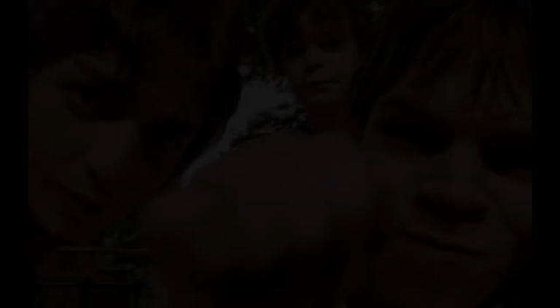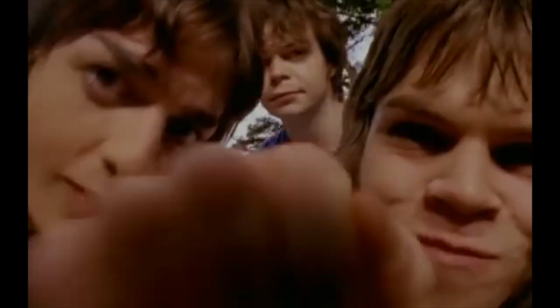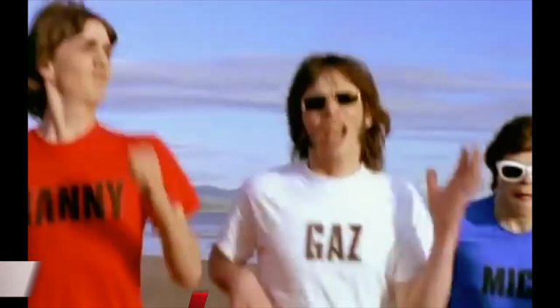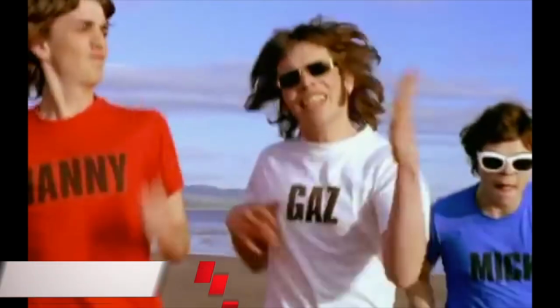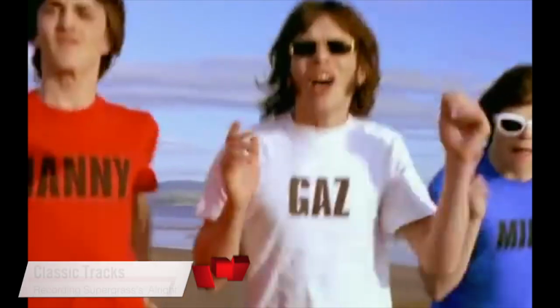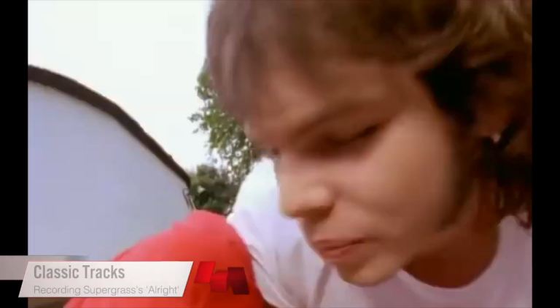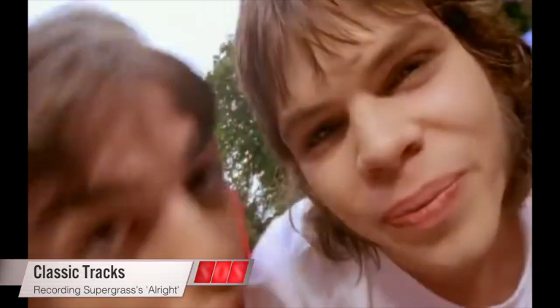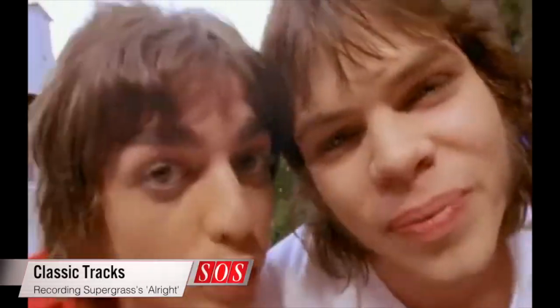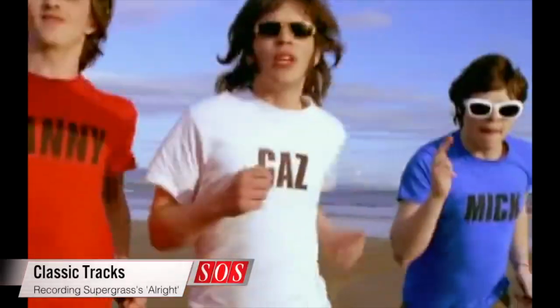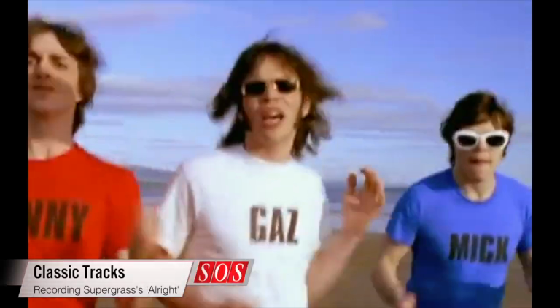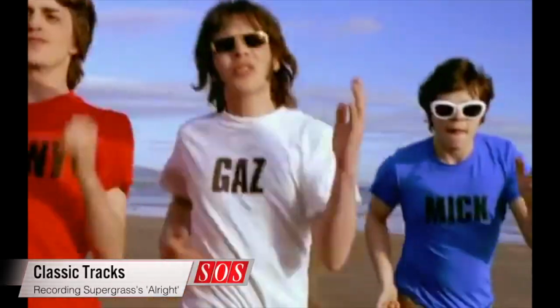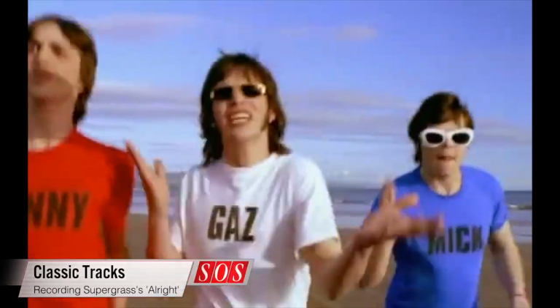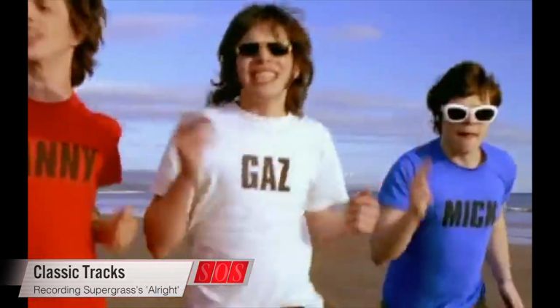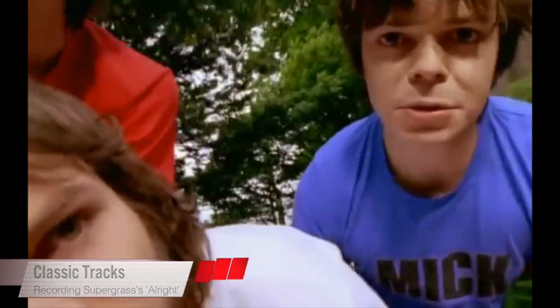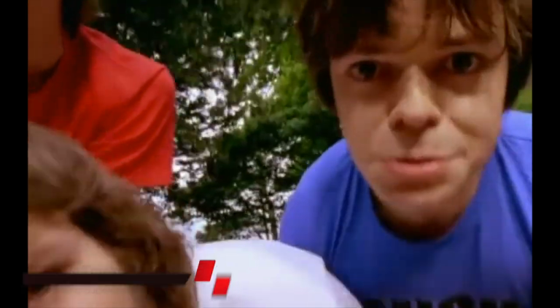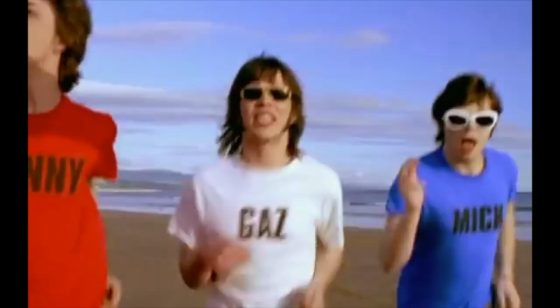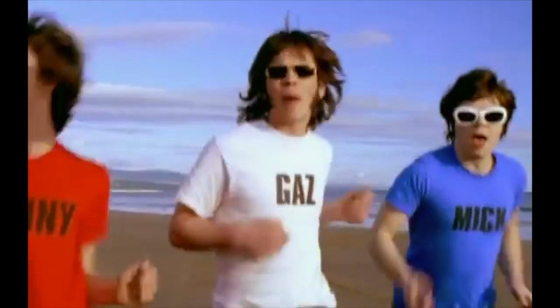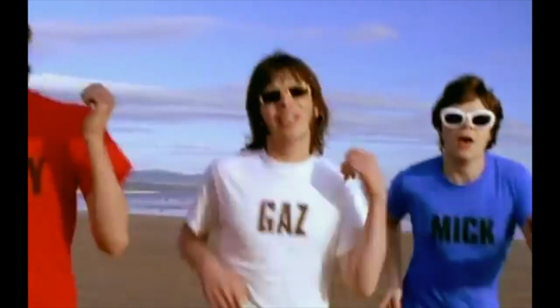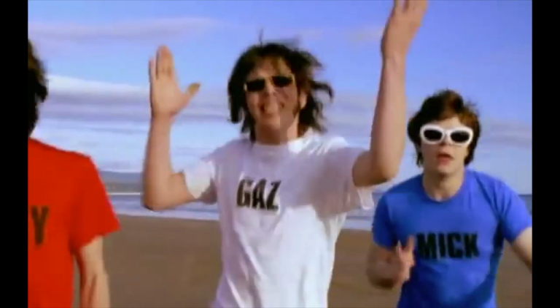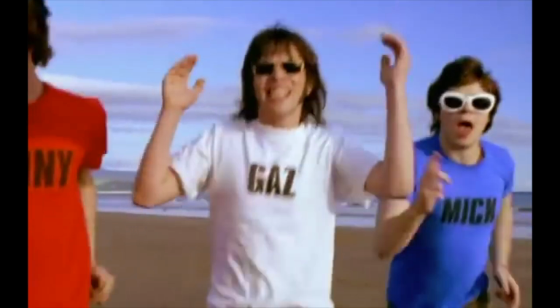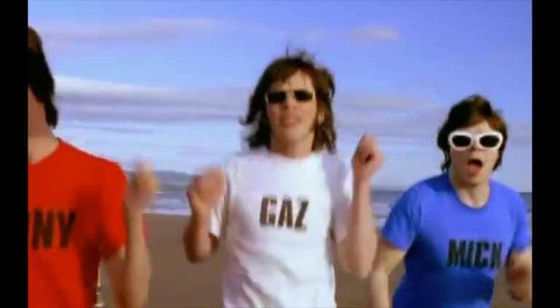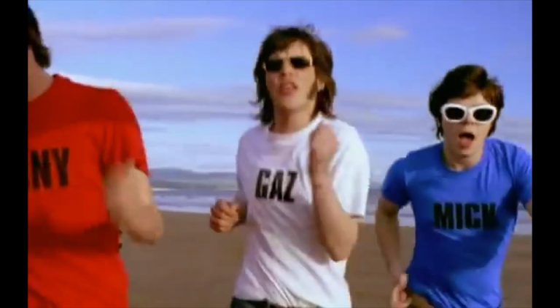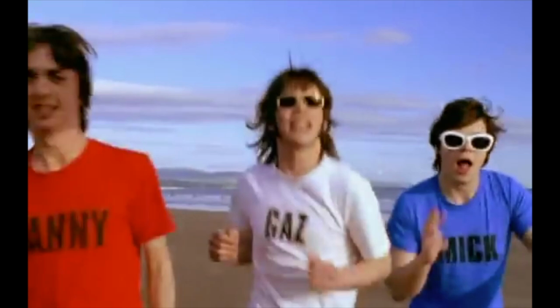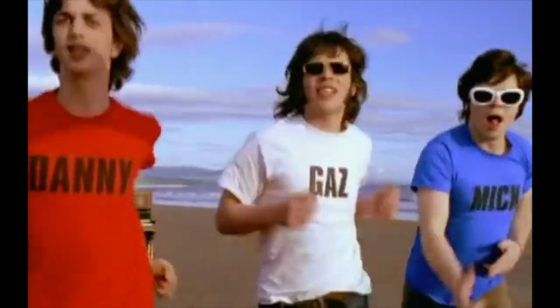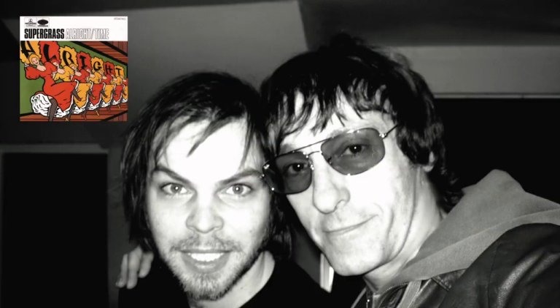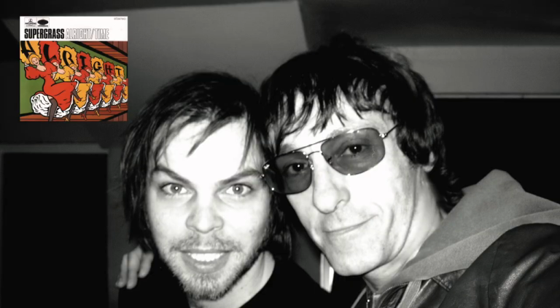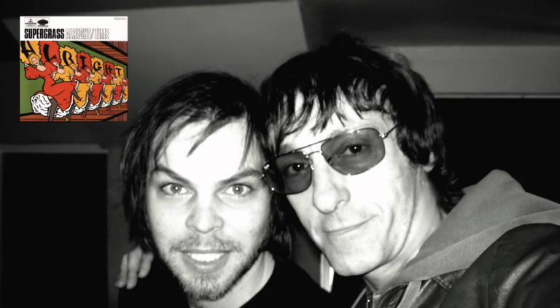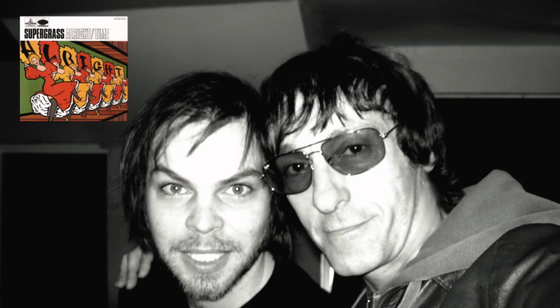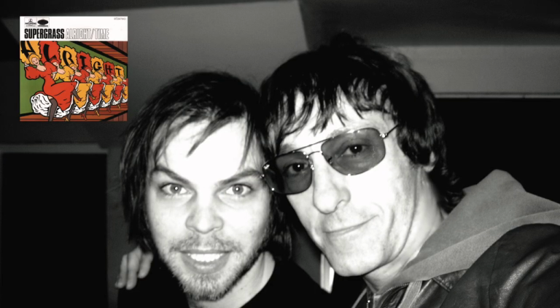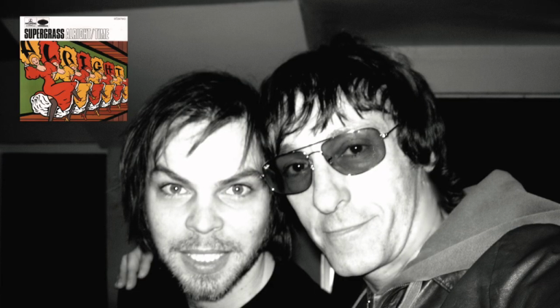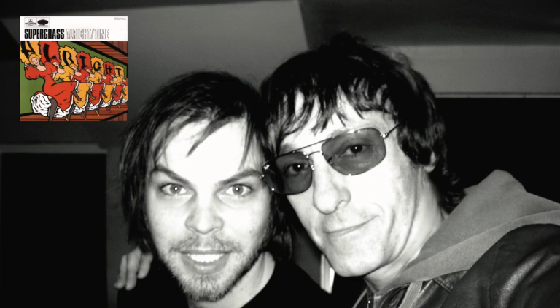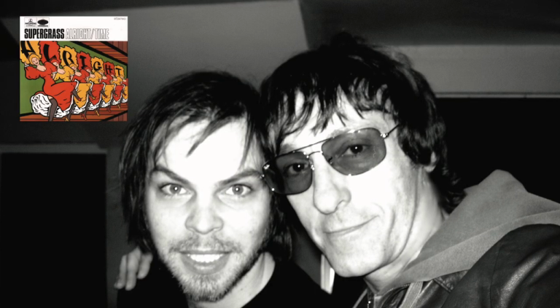We travel back to 1995 and discuss the recording of Supergrass's Britpop smash, Alright, with original producer Sam Williams.